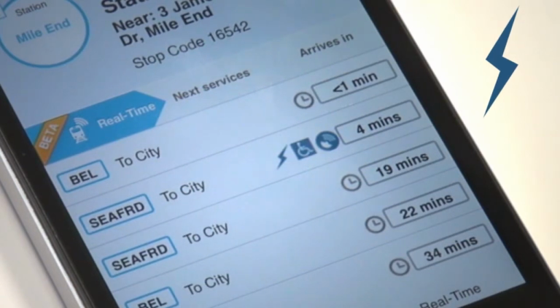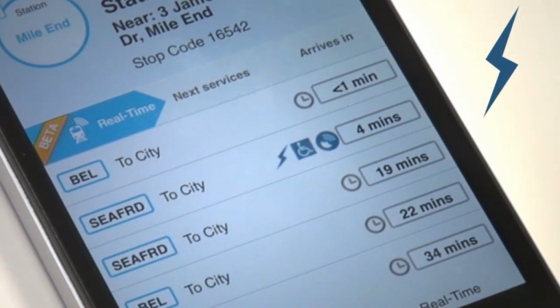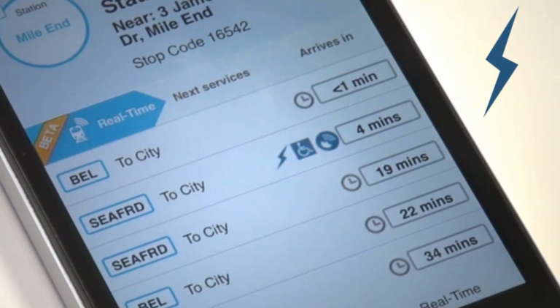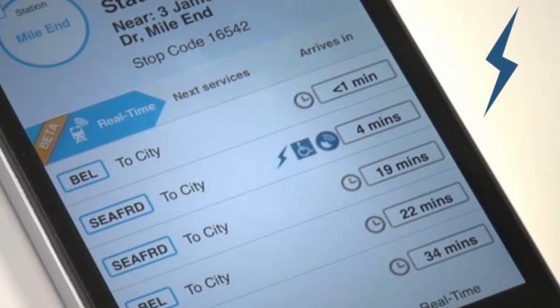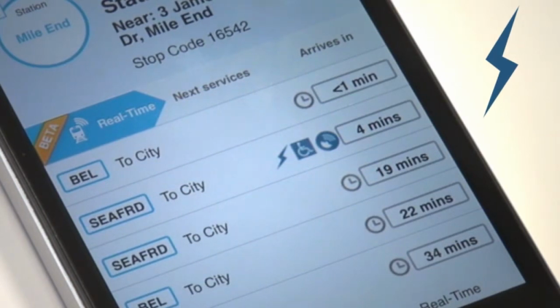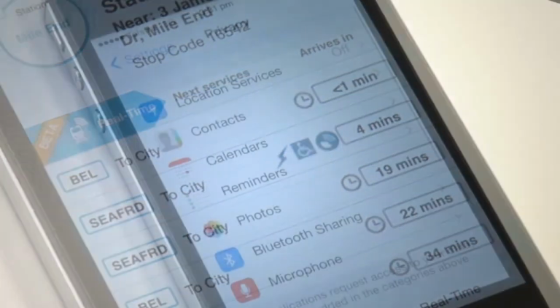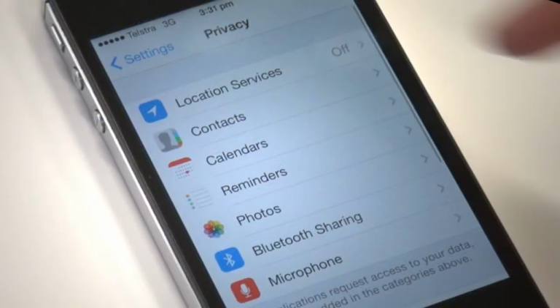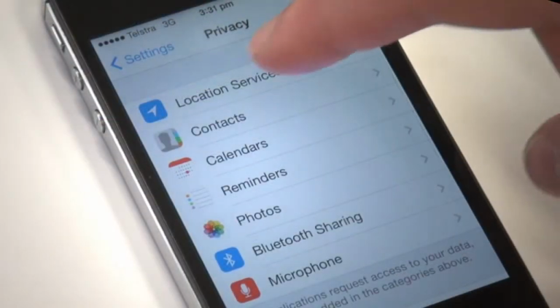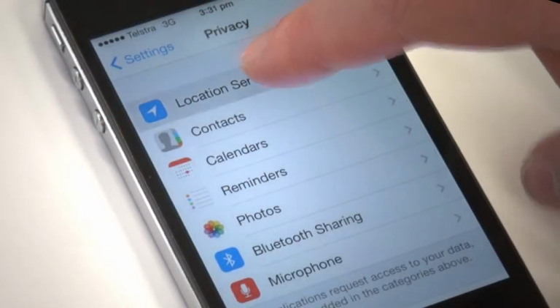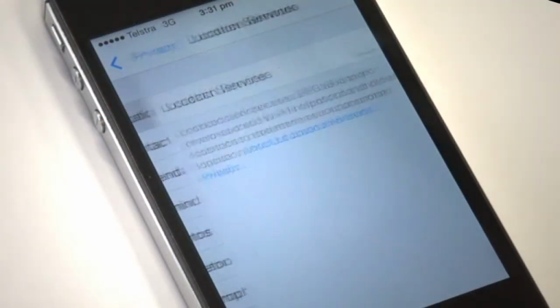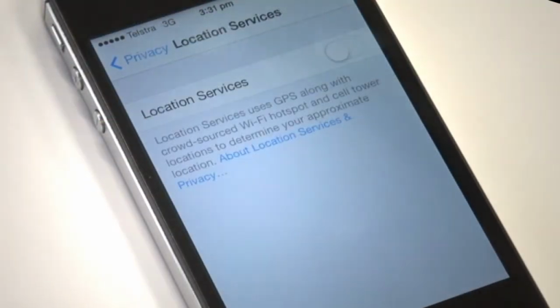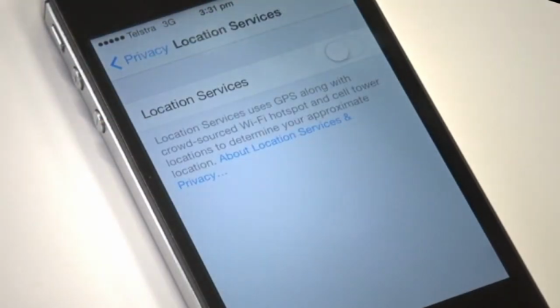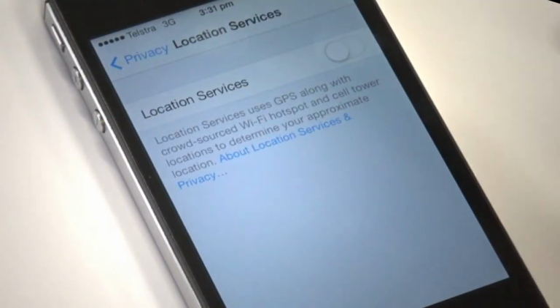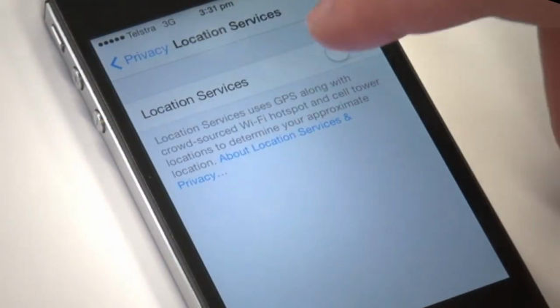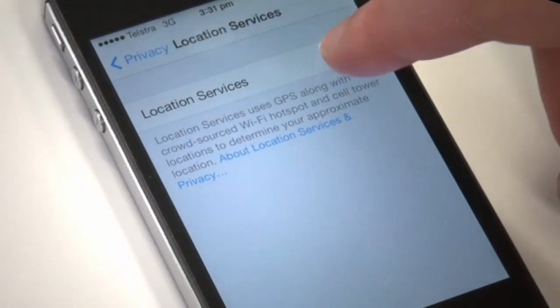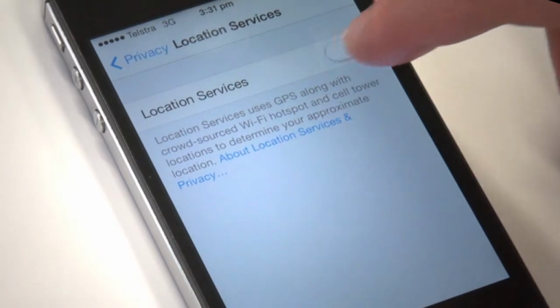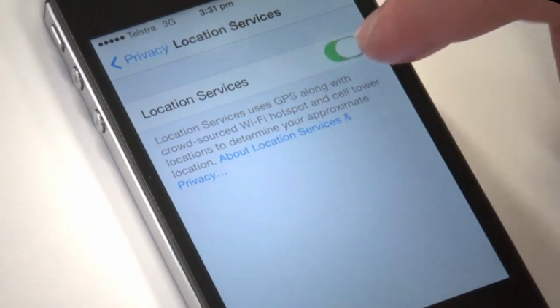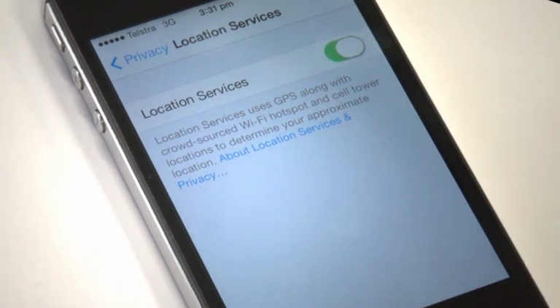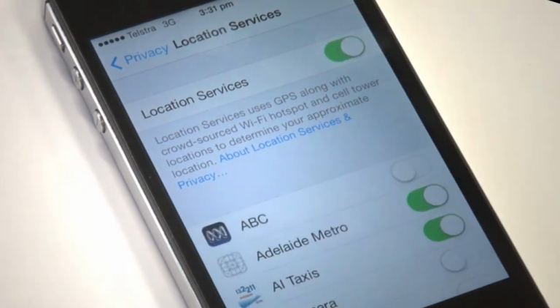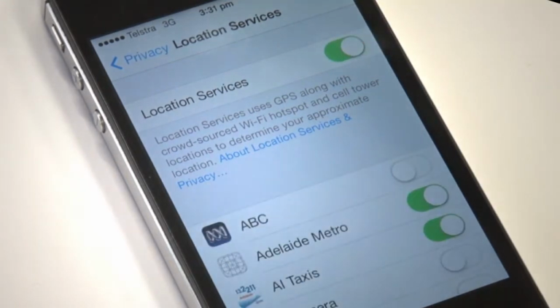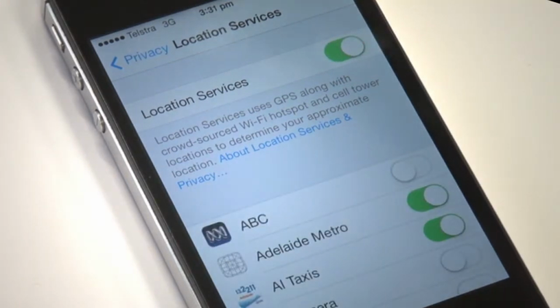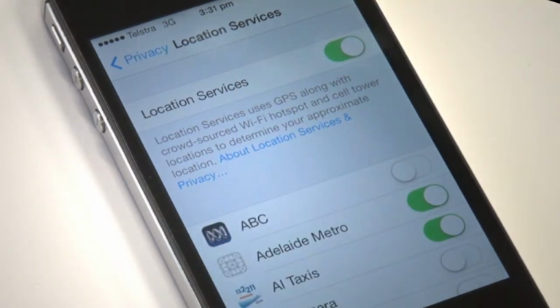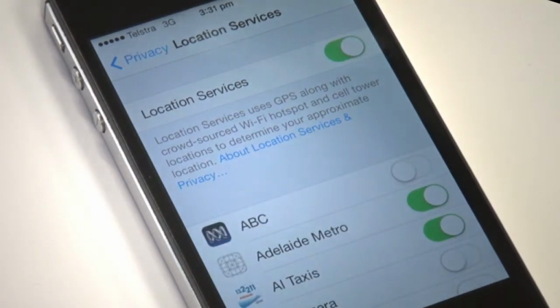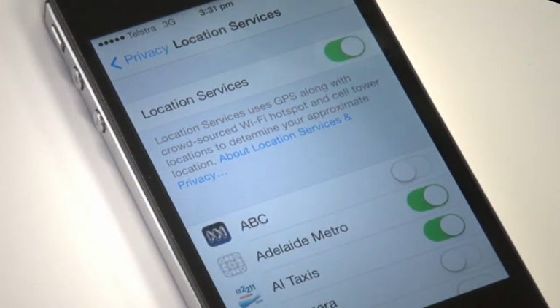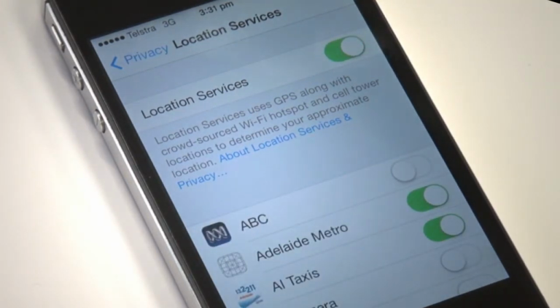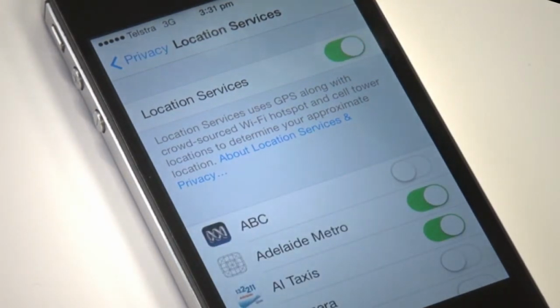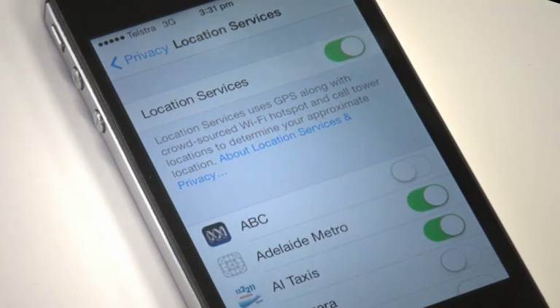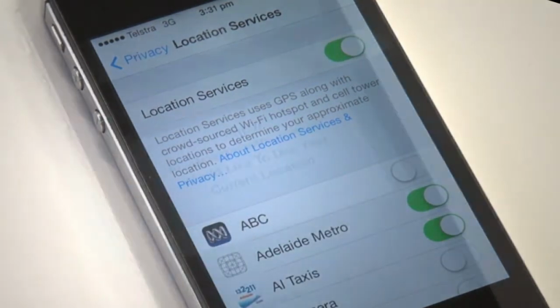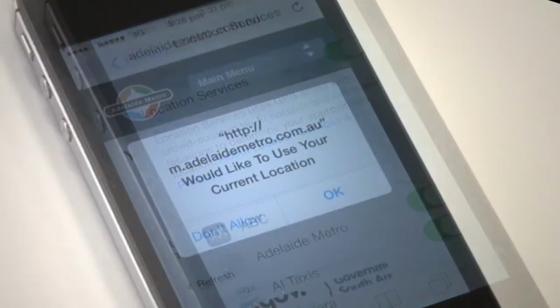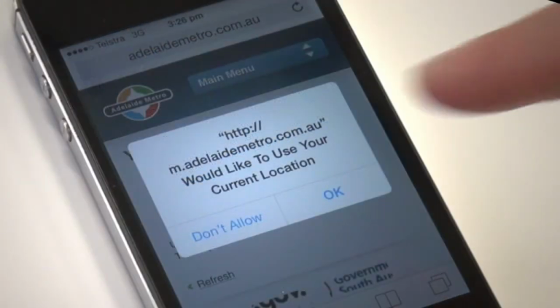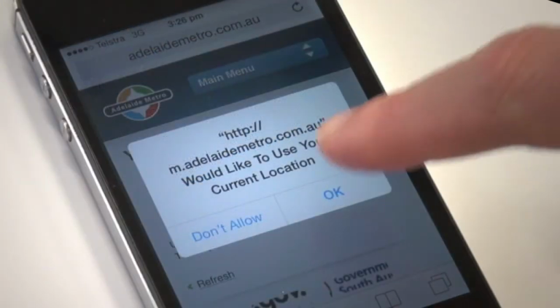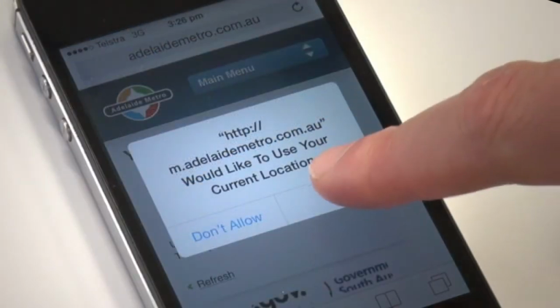Please note, you will have to have your phone's location services turned on, or allow the site access when prompted.